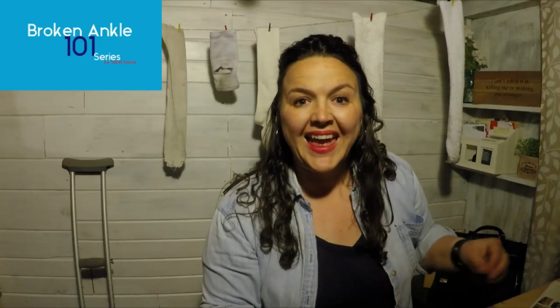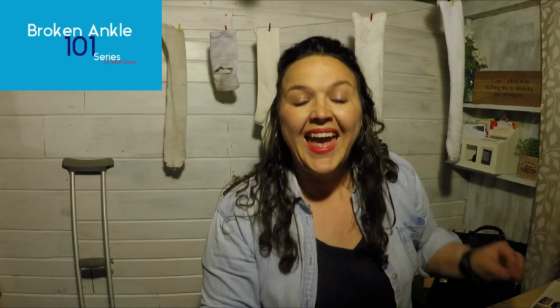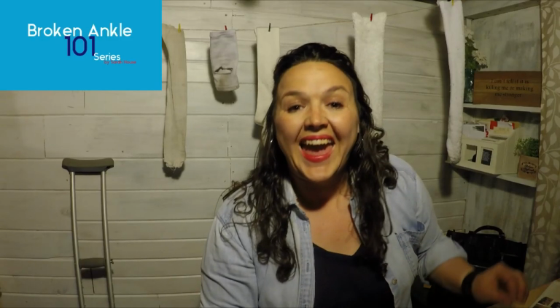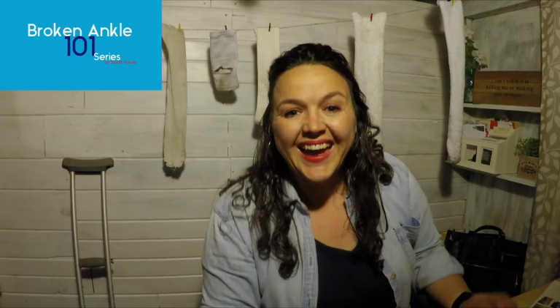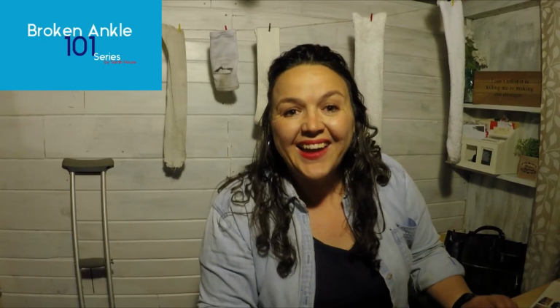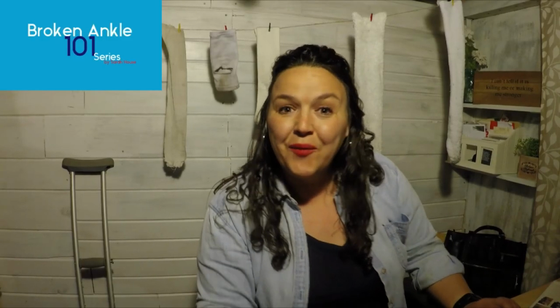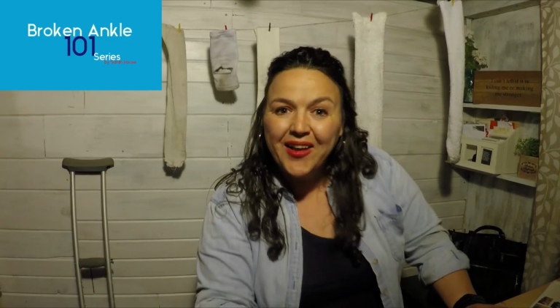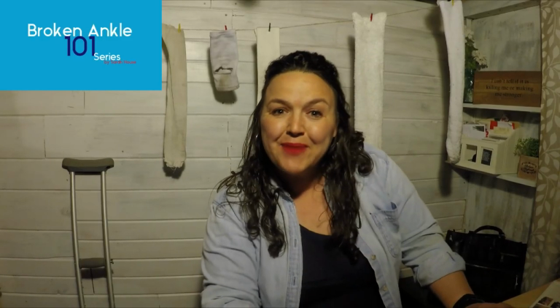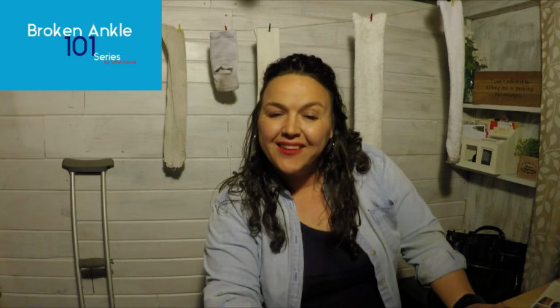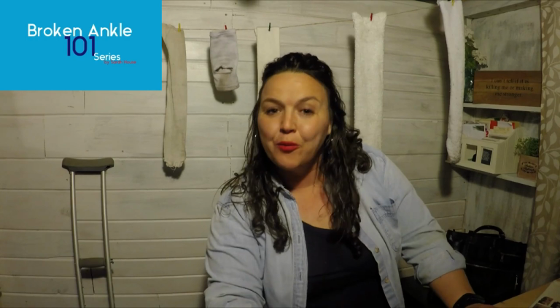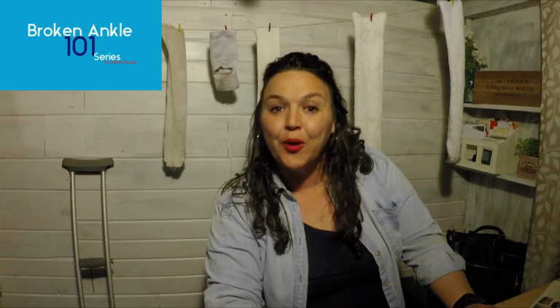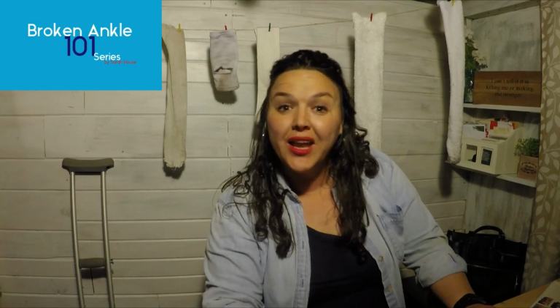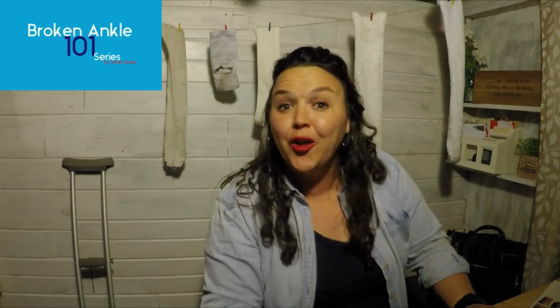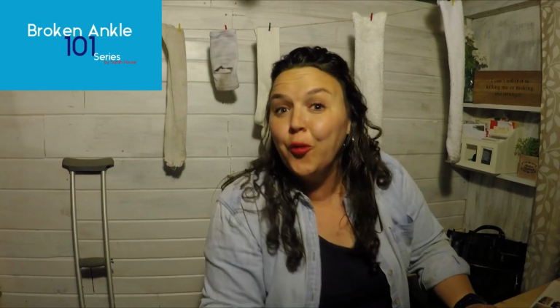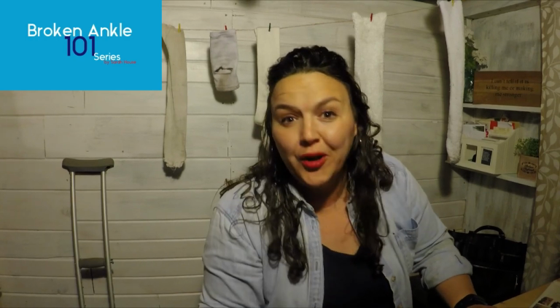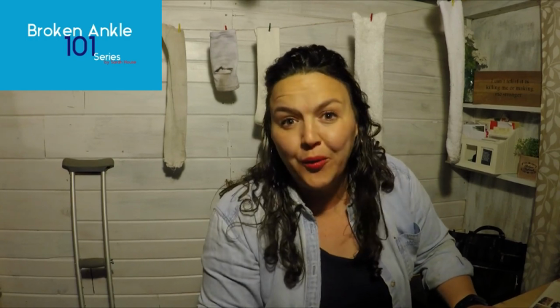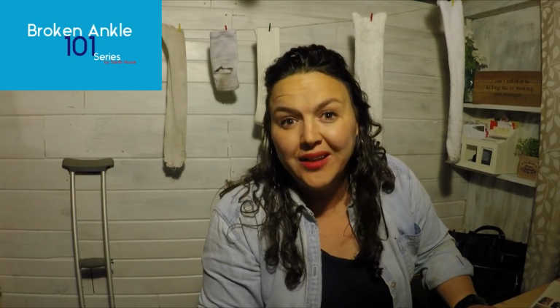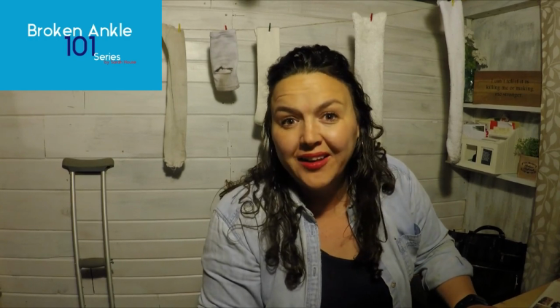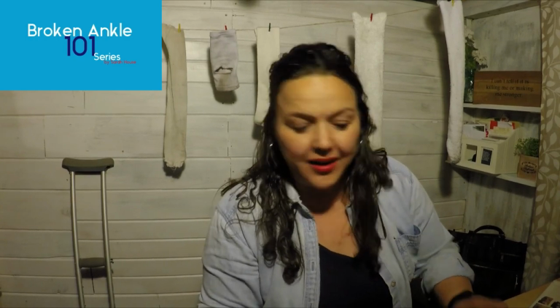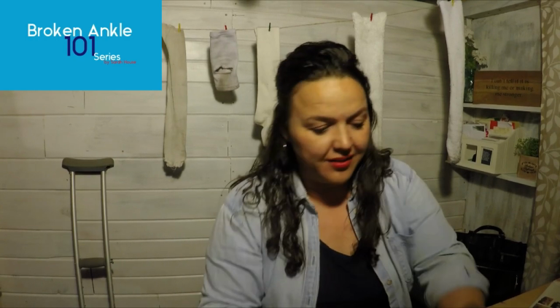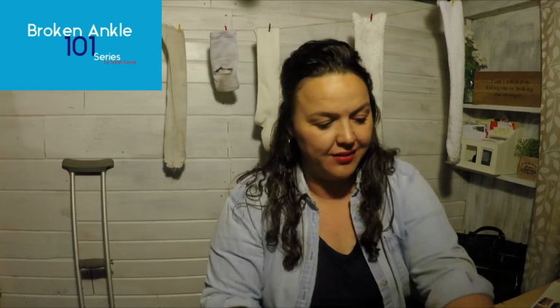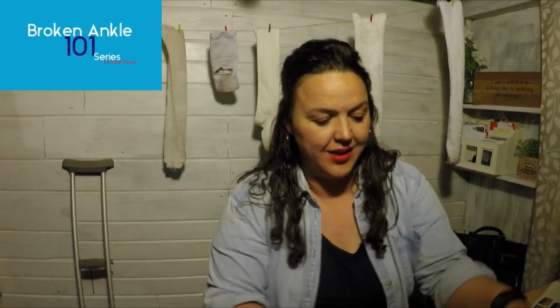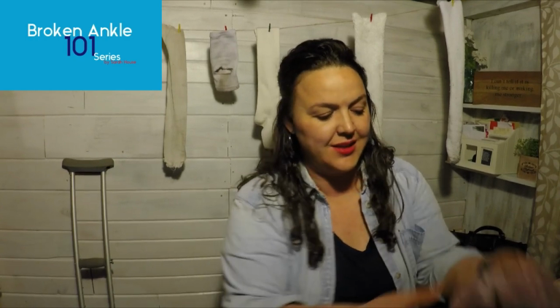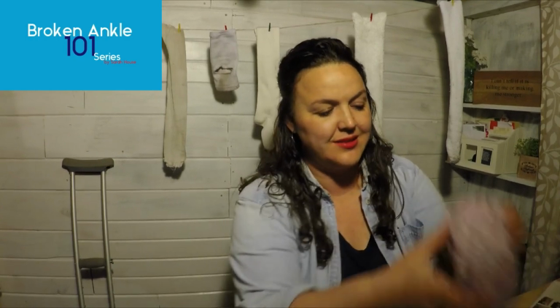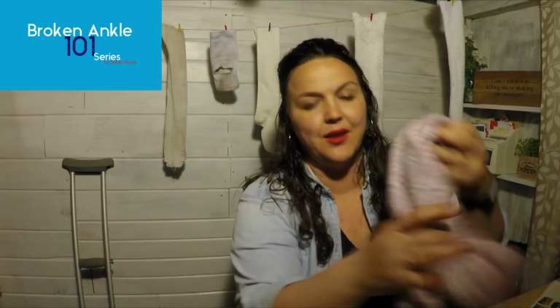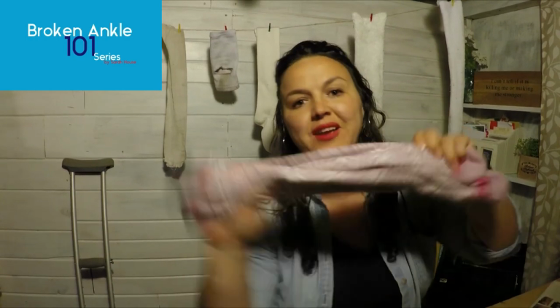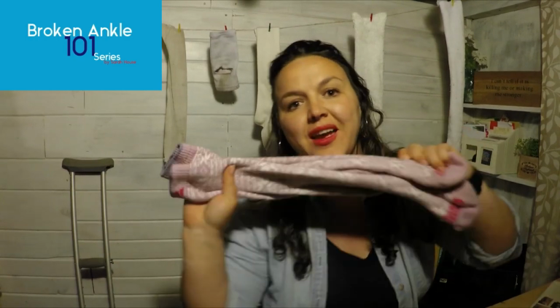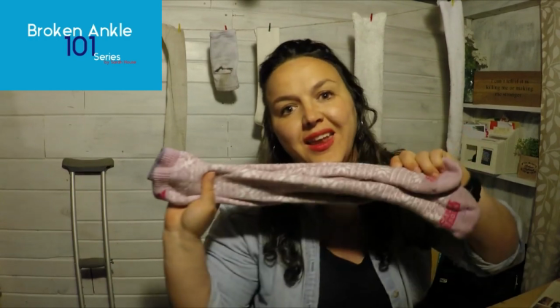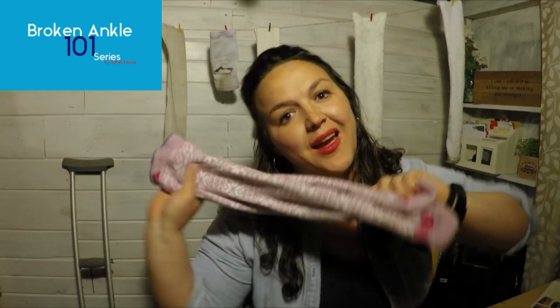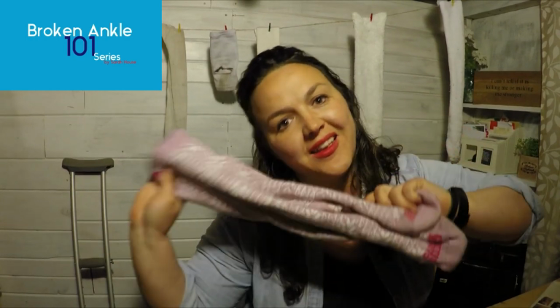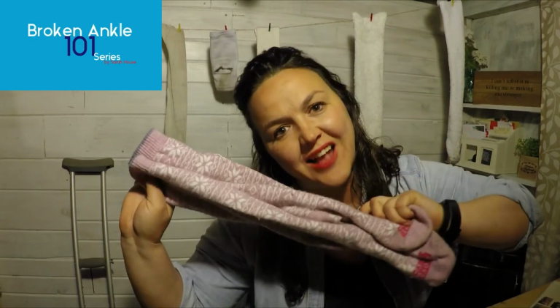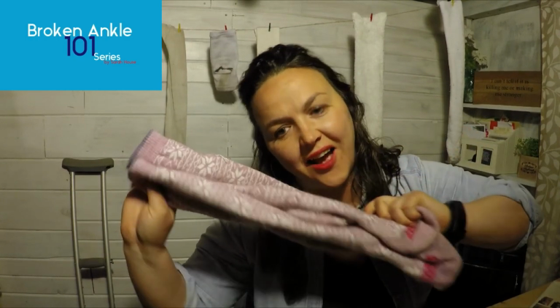Hey guys, welcome back to the Broken Ankle 101 series. Today we're talking socks.